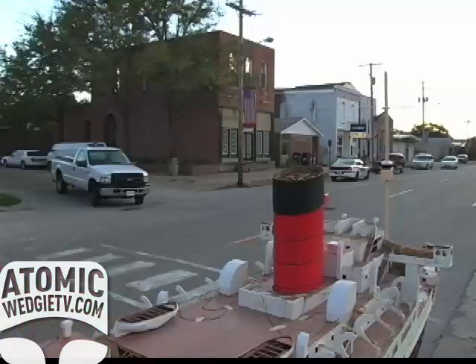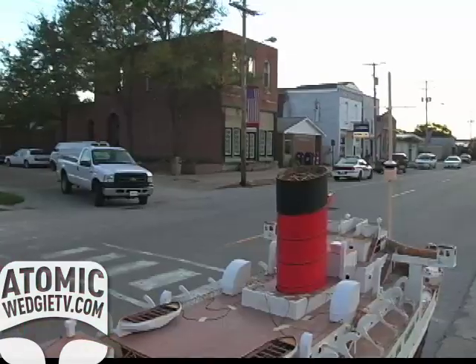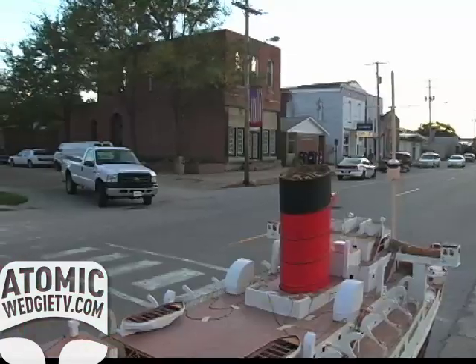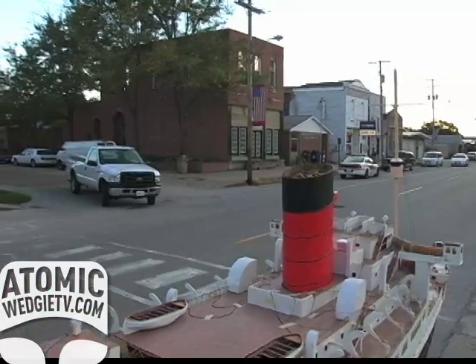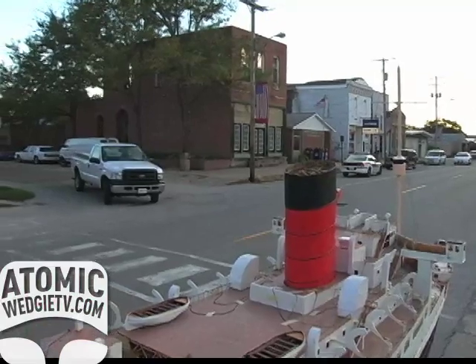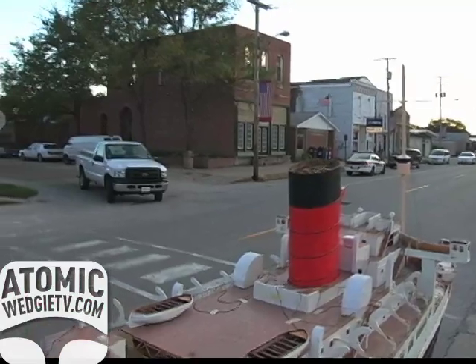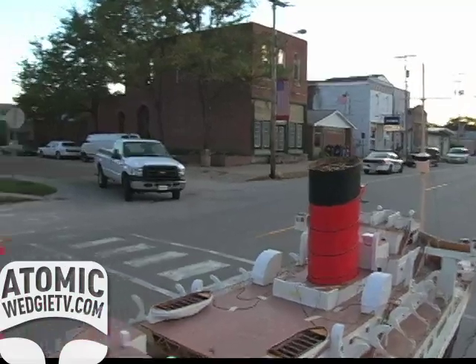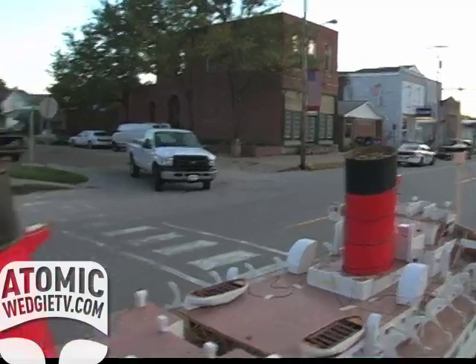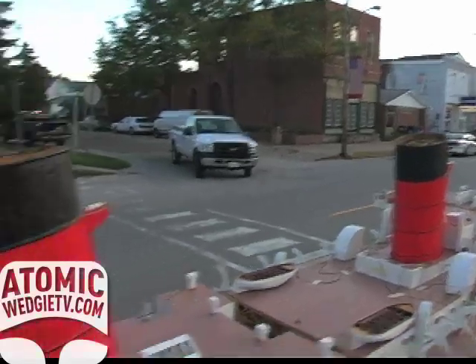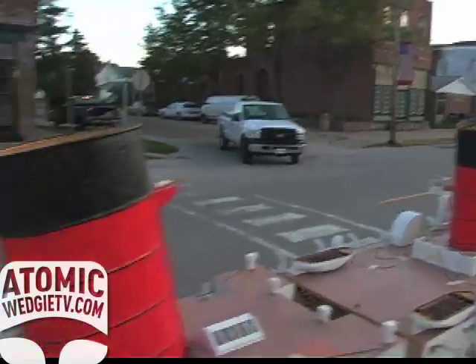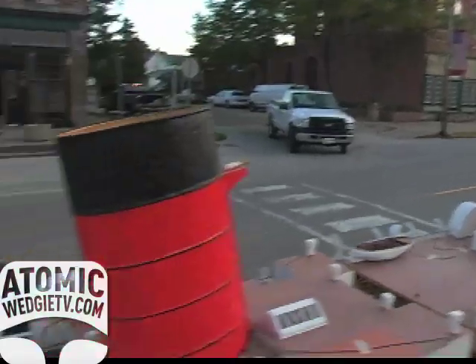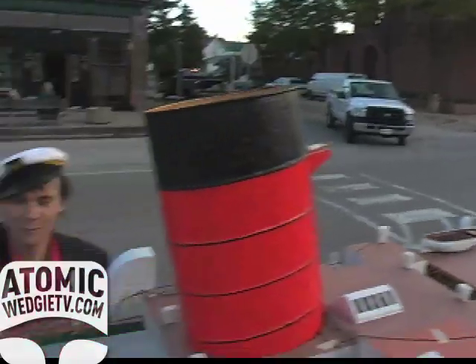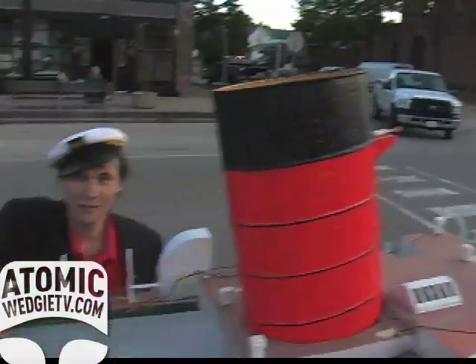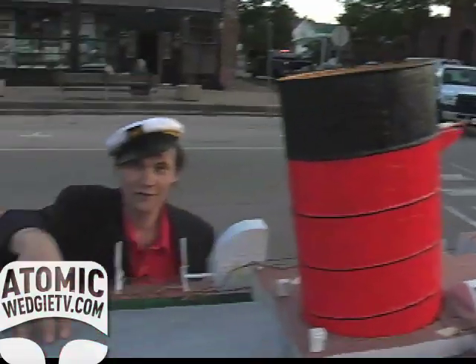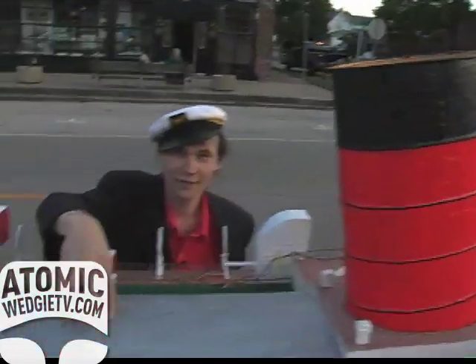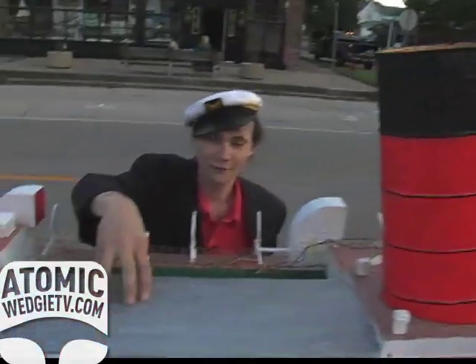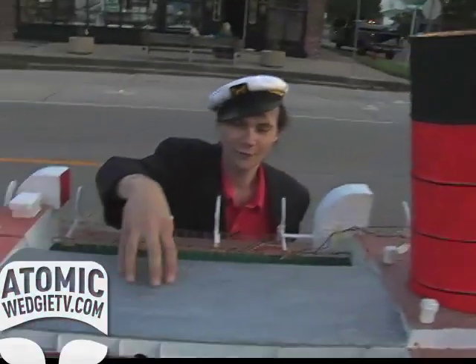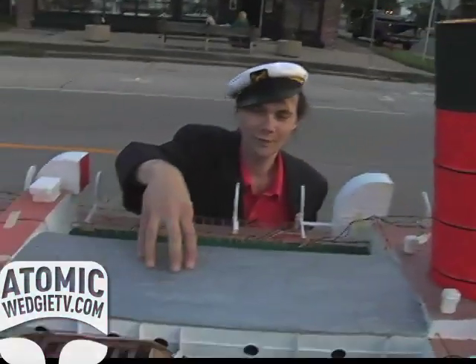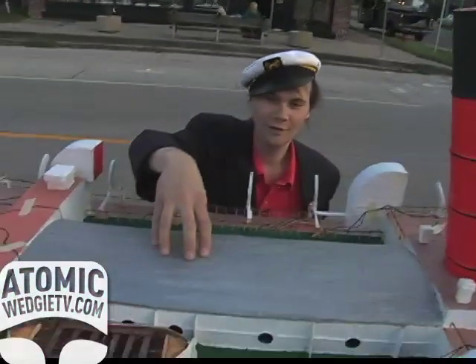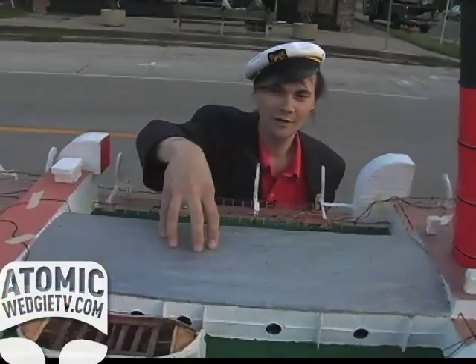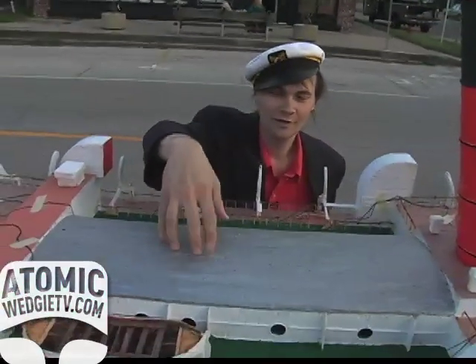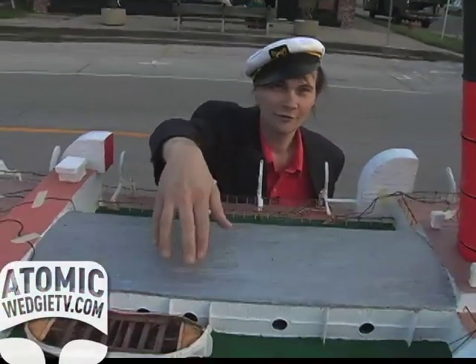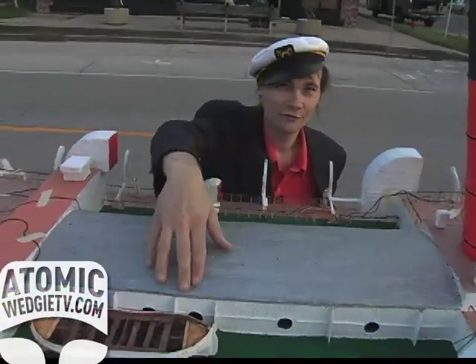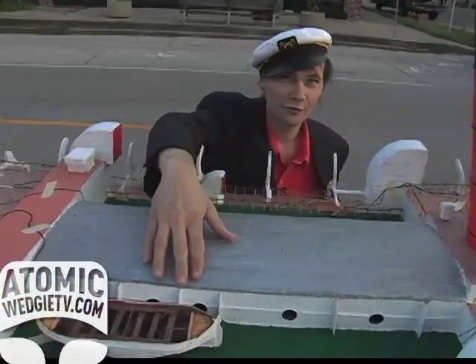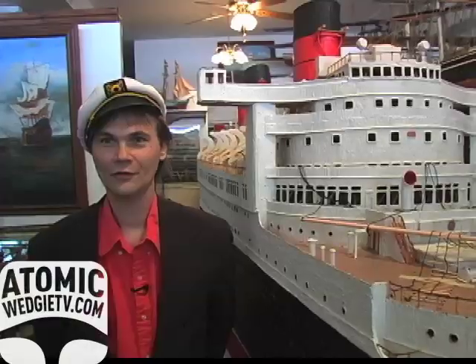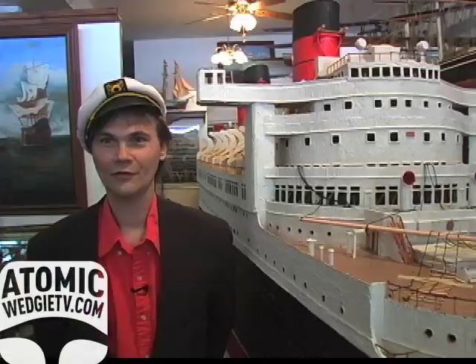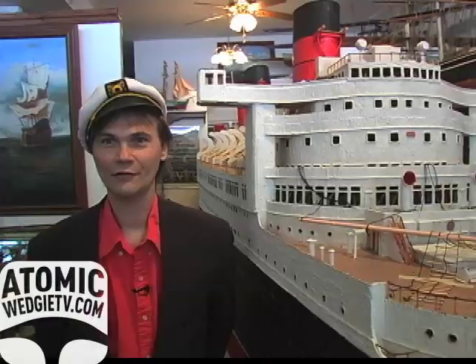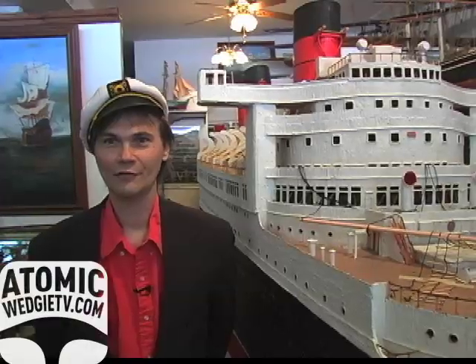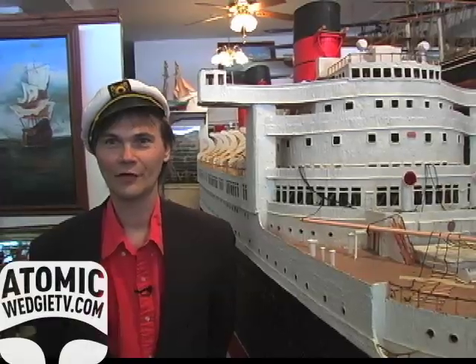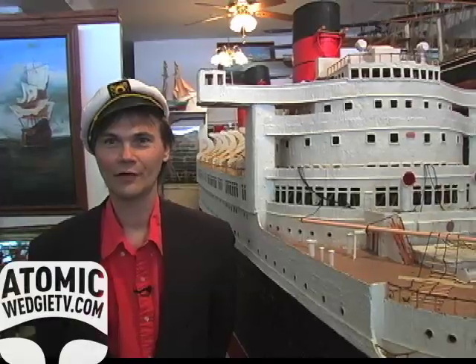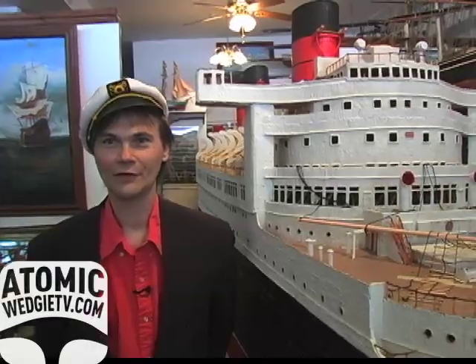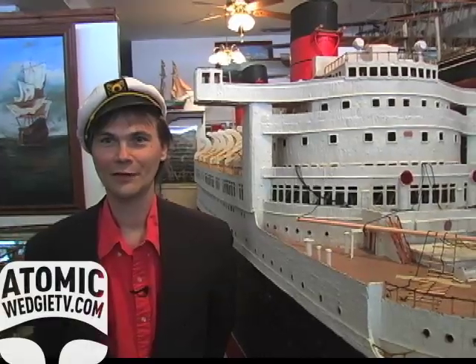Have you ever been on the Queen Mary? No, I have not. One day I hope to go out there and see if I did everything right or not.